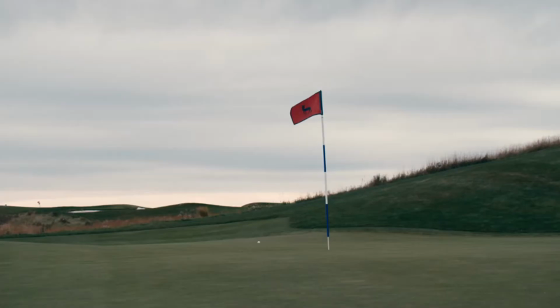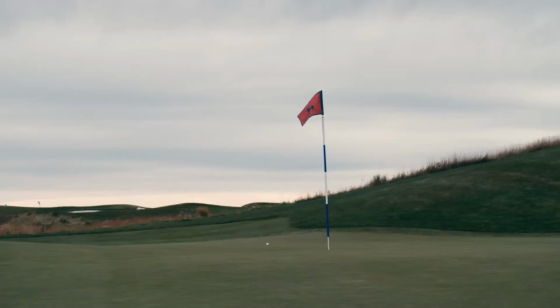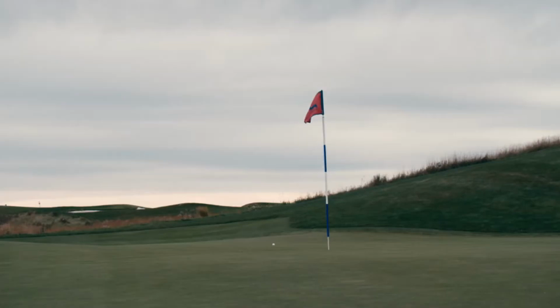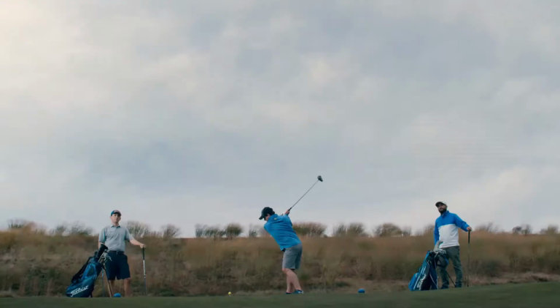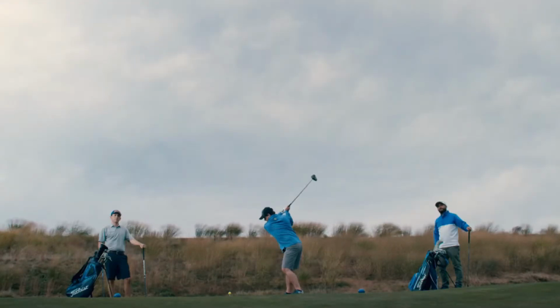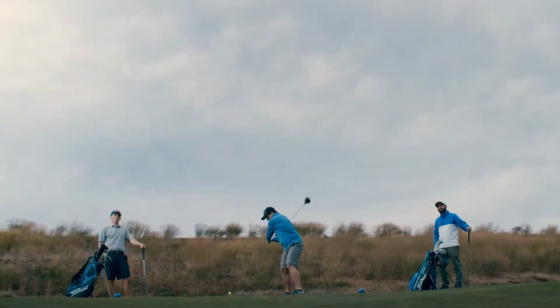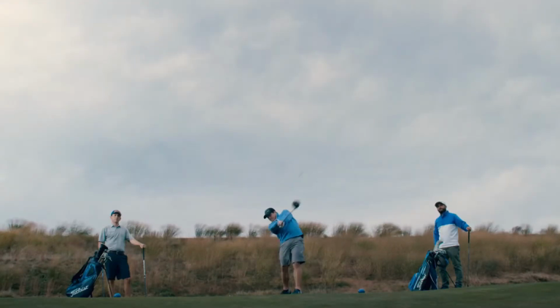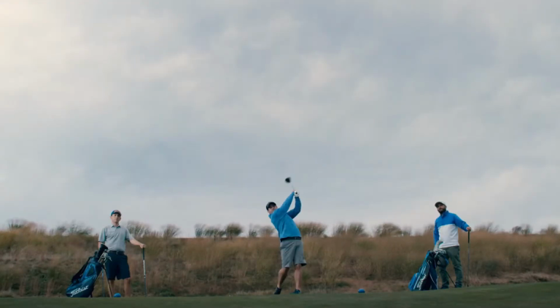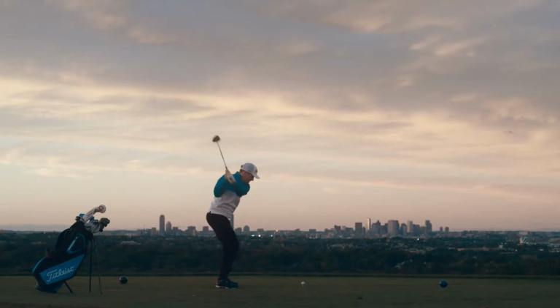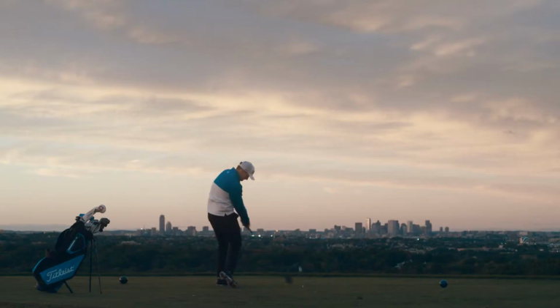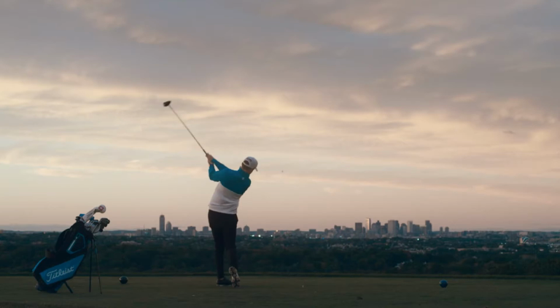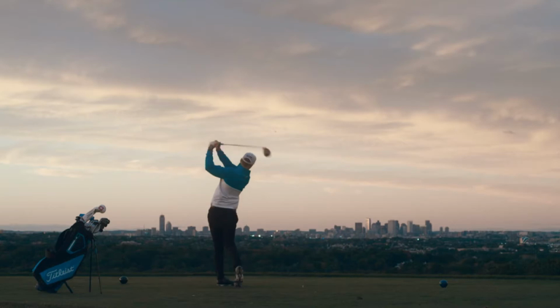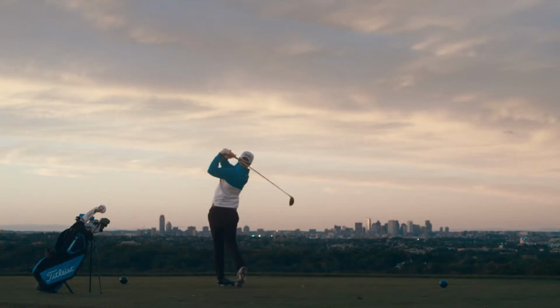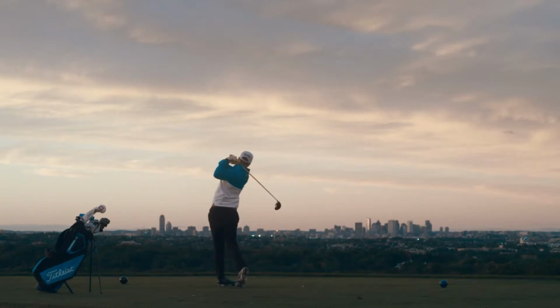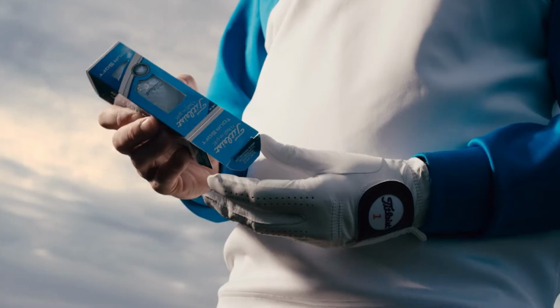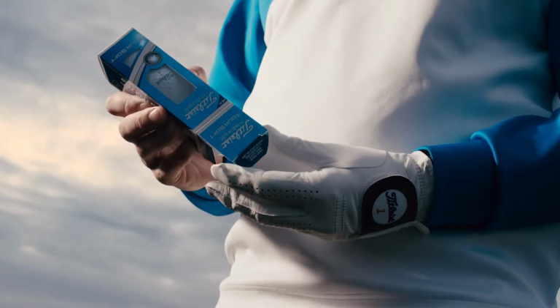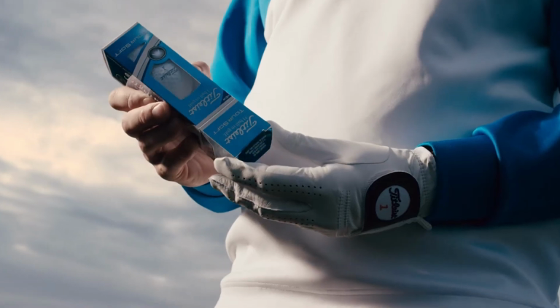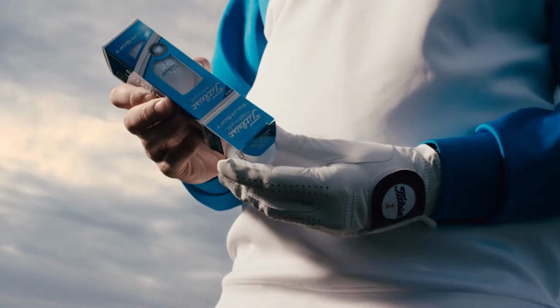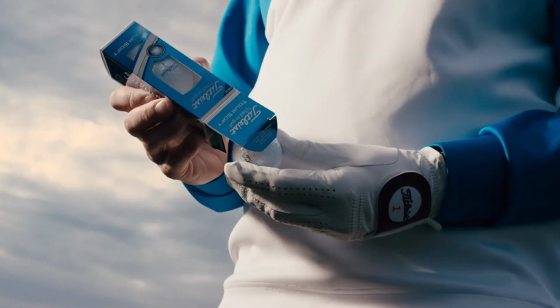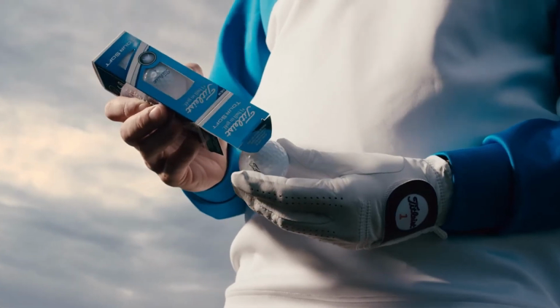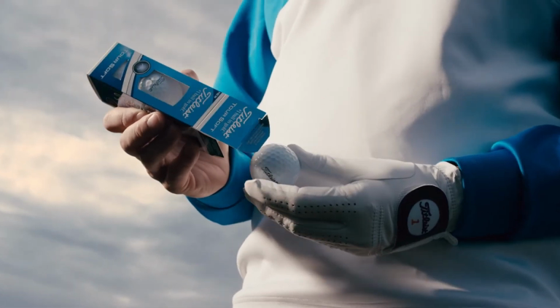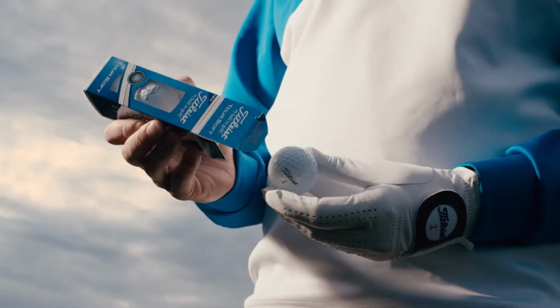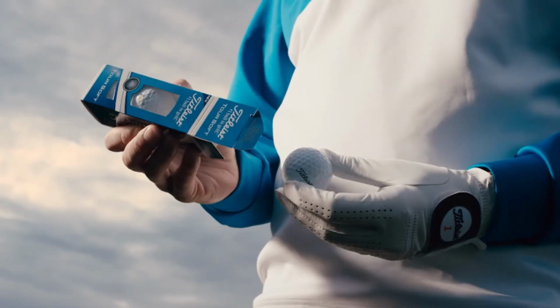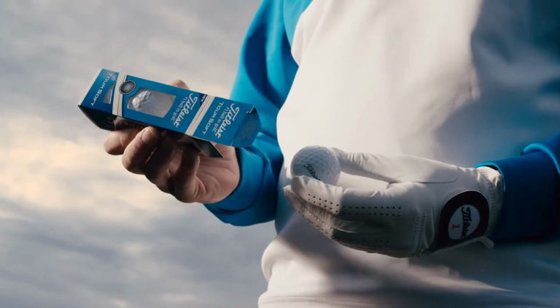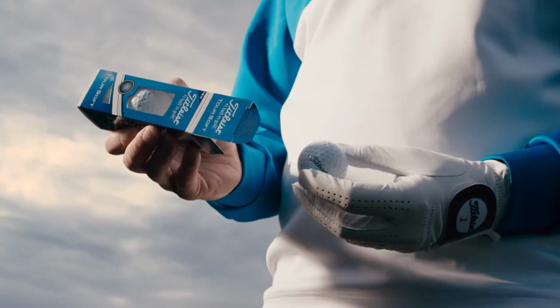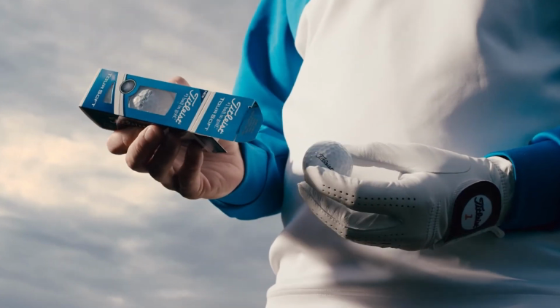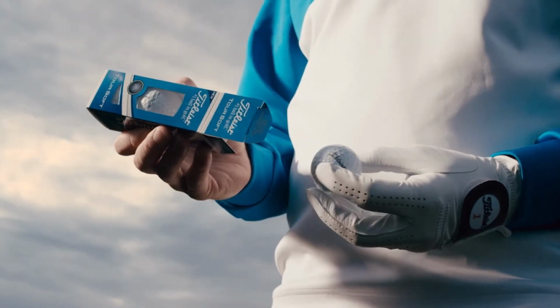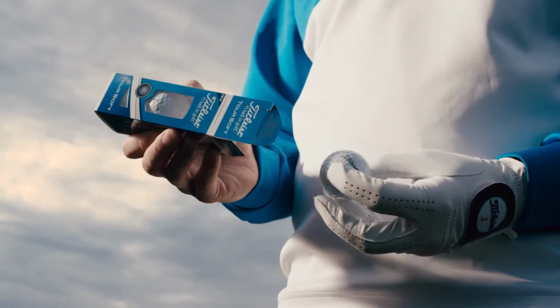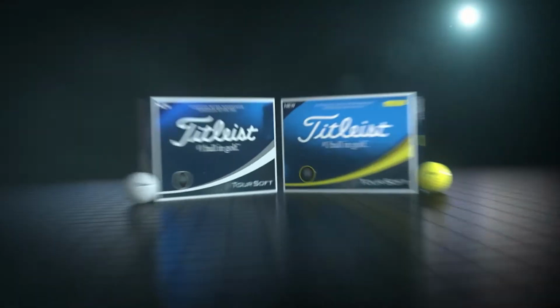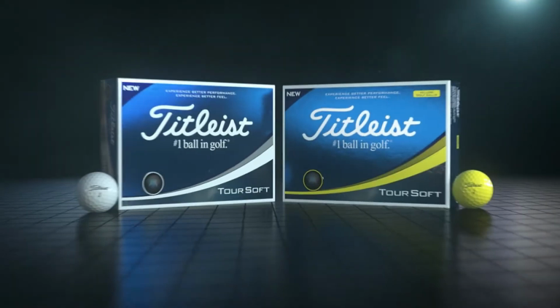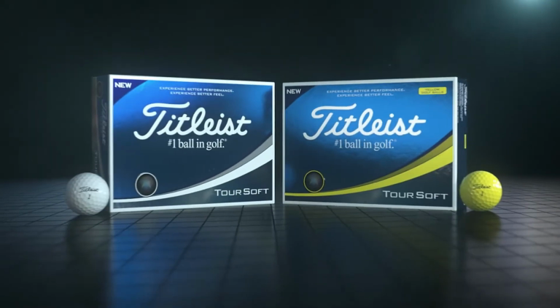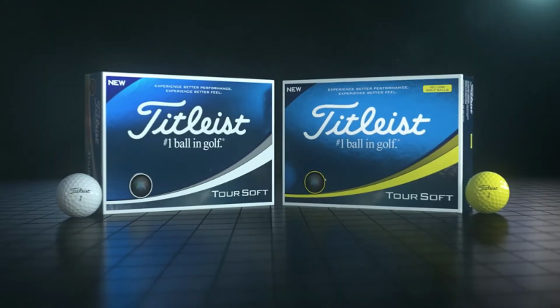Experience better performance. Experience better feel. This is your soft.